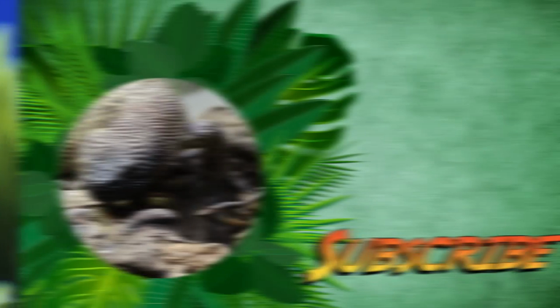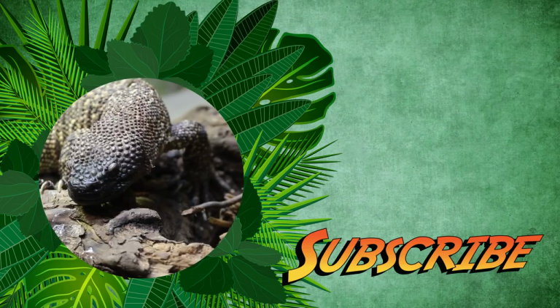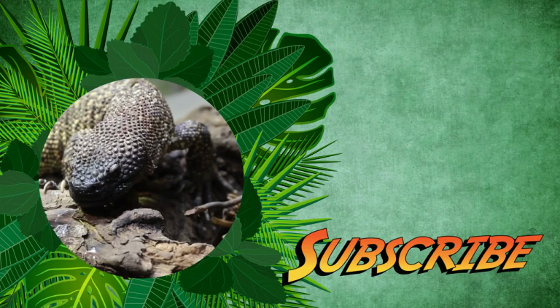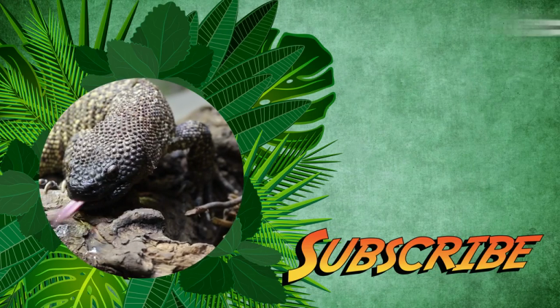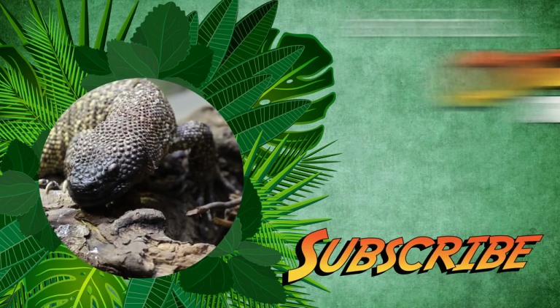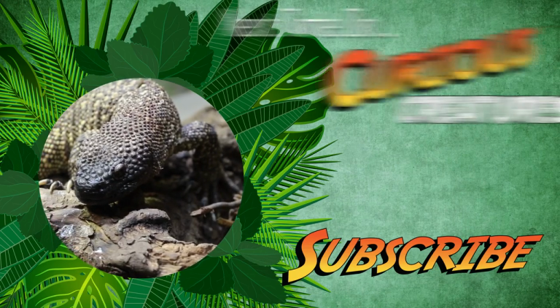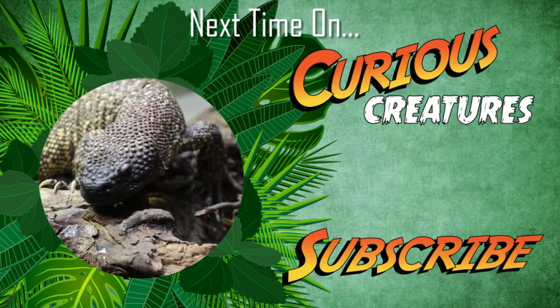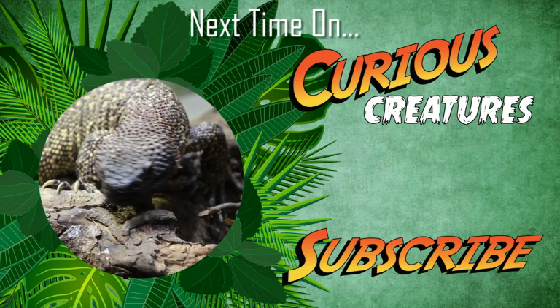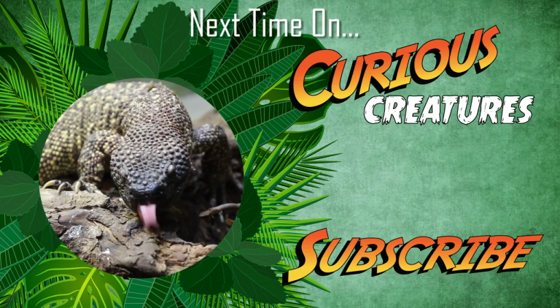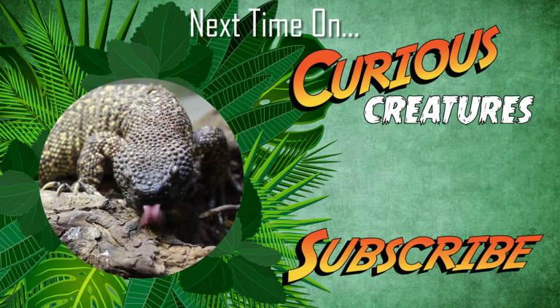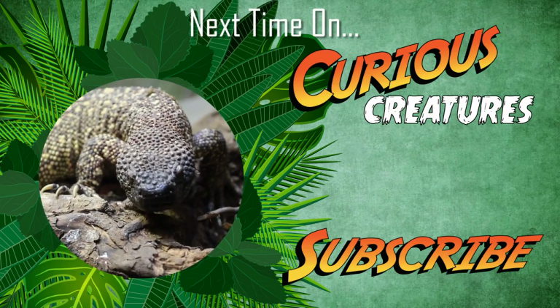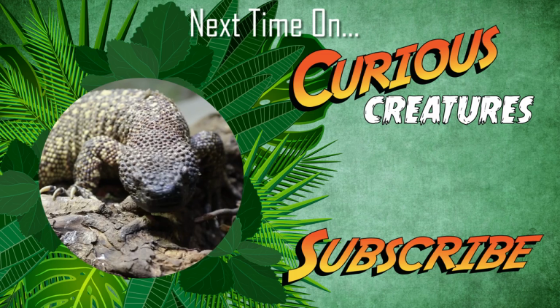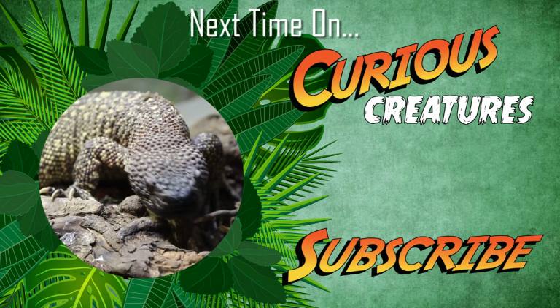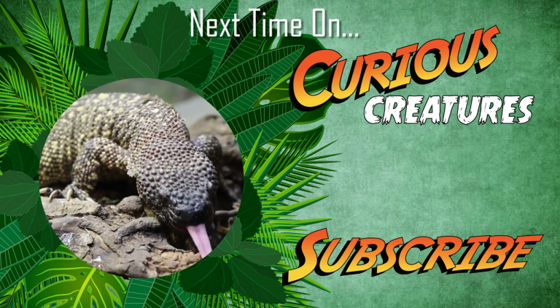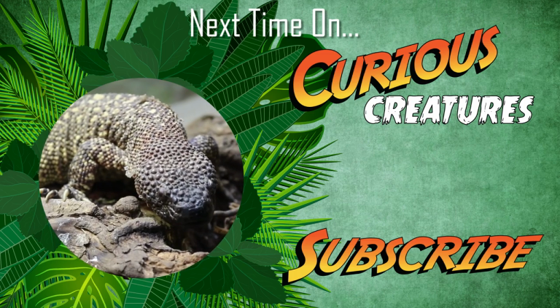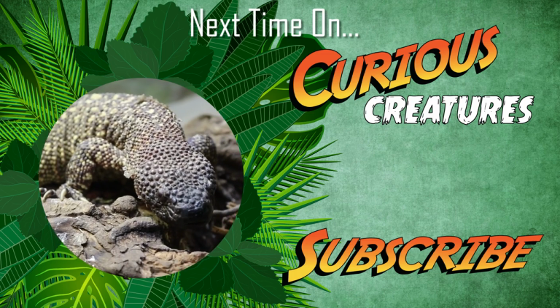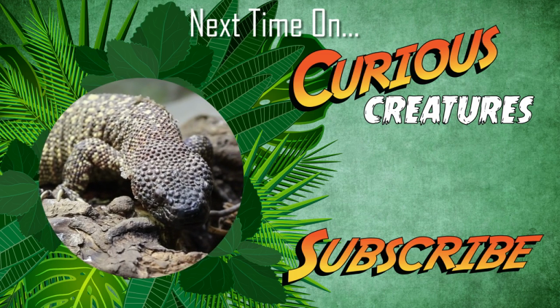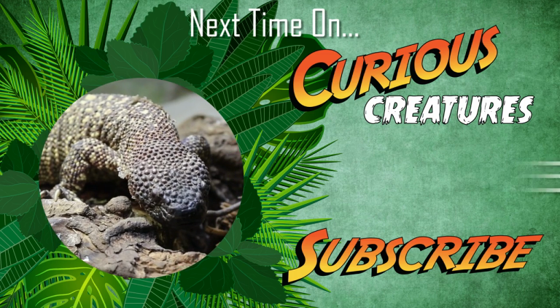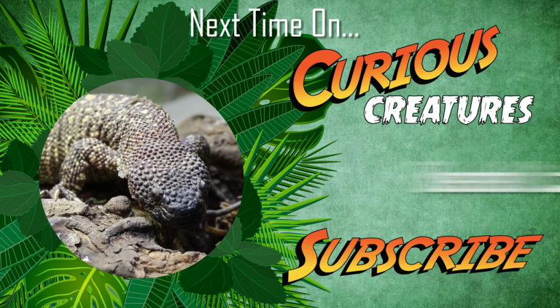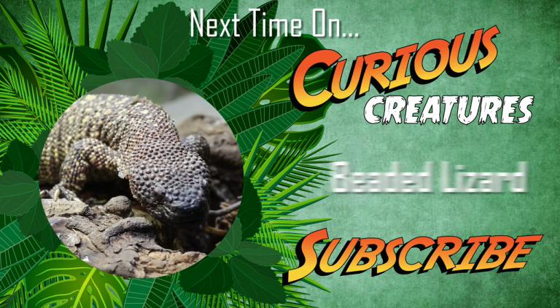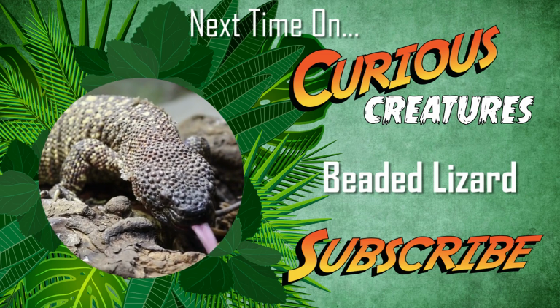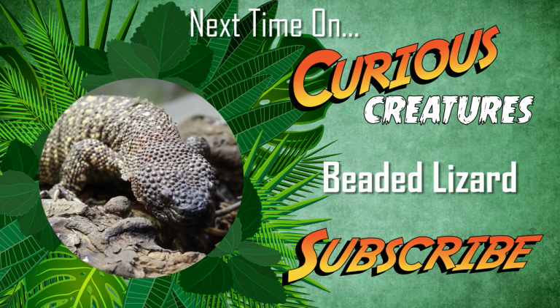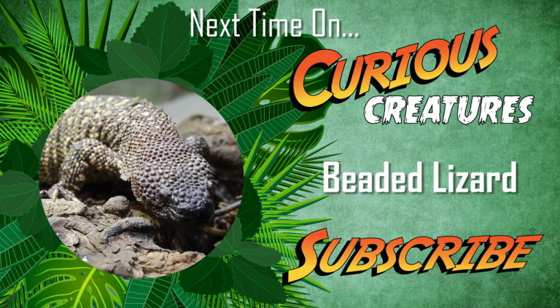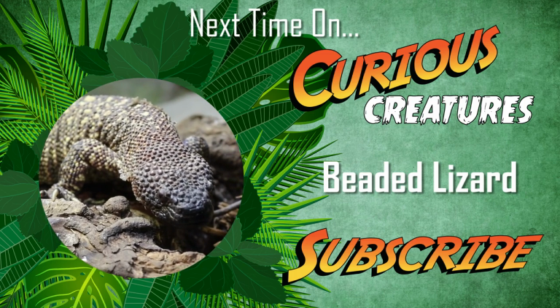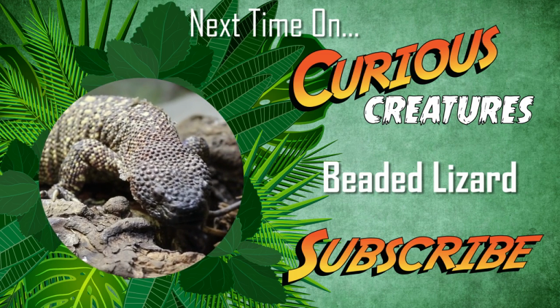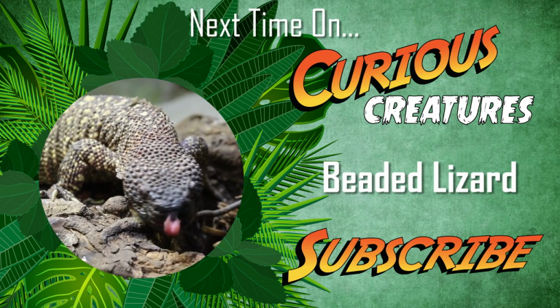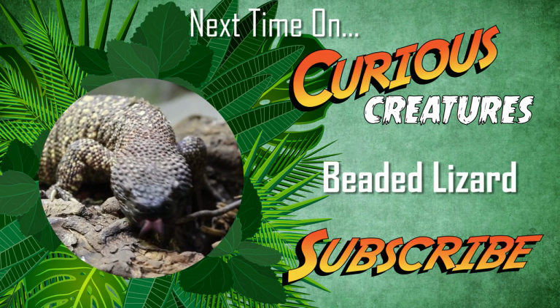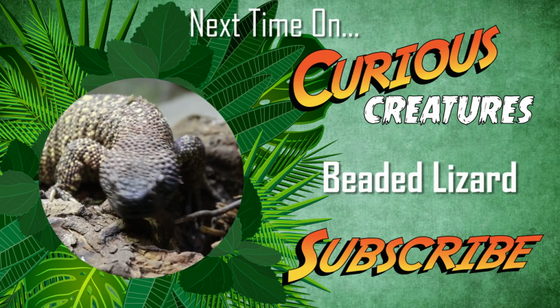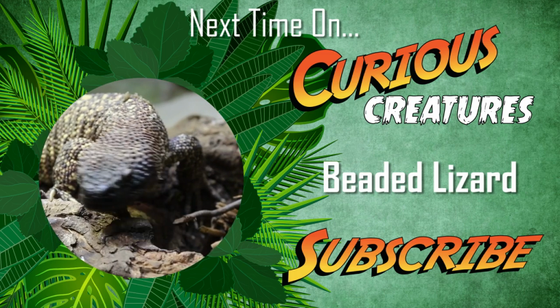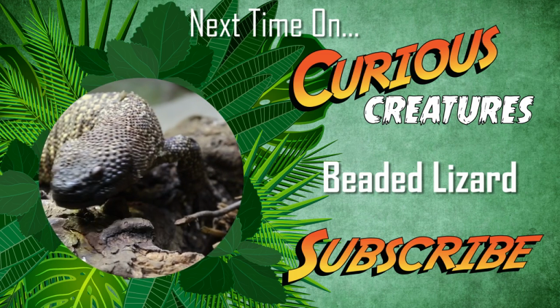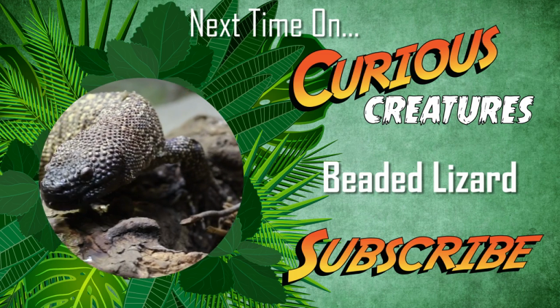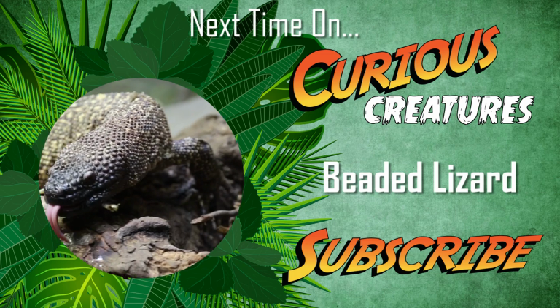Click subscribe to join us on our next Curious Creatures adventure, where we'll be finding out about the venomous beaded lizard.